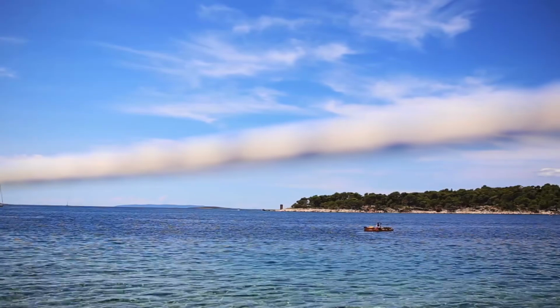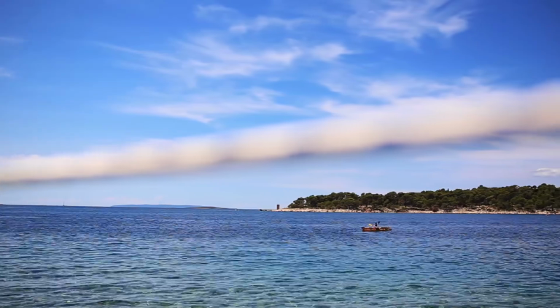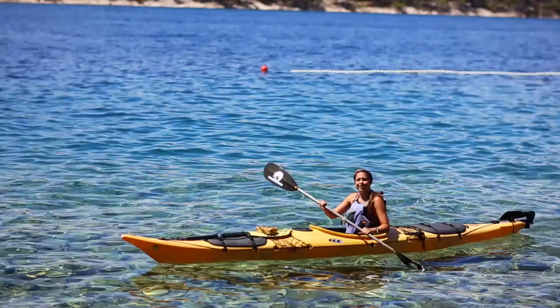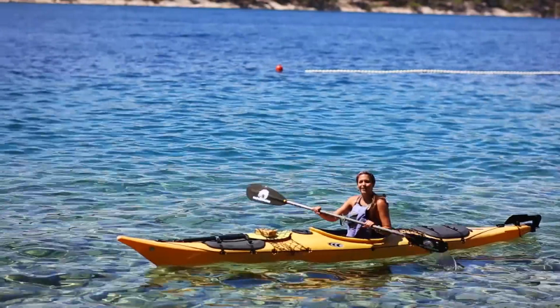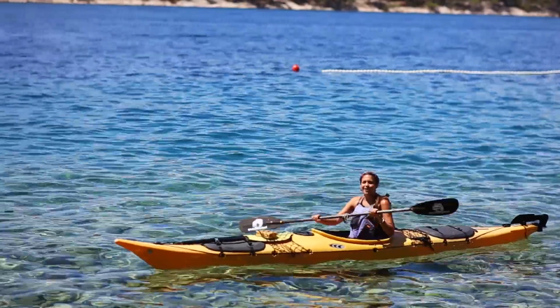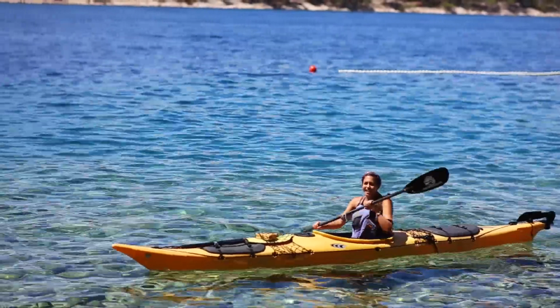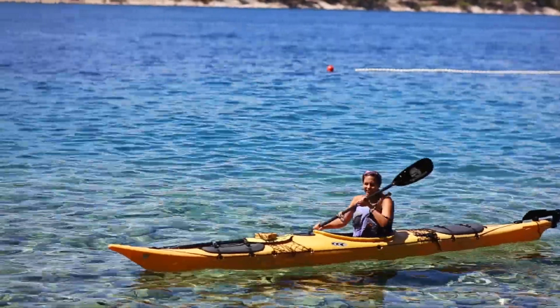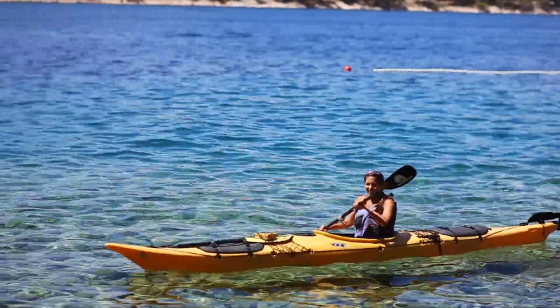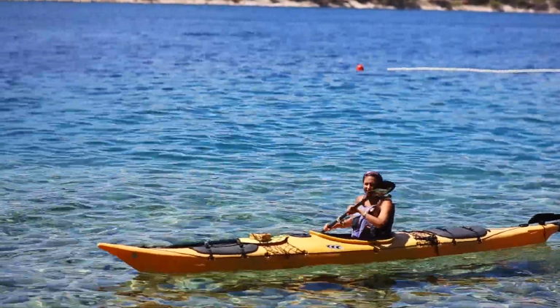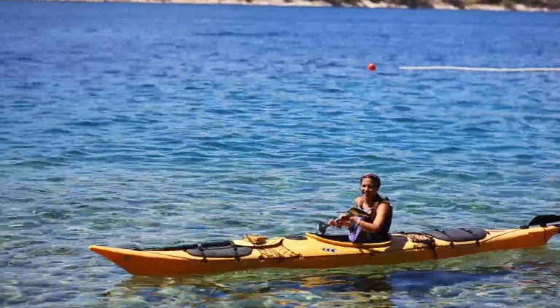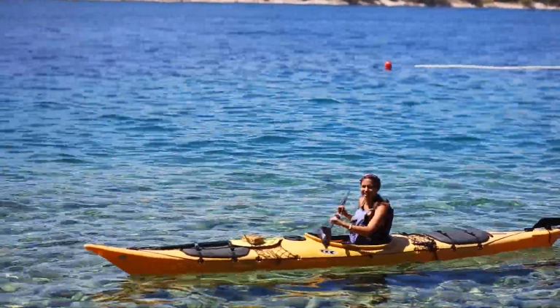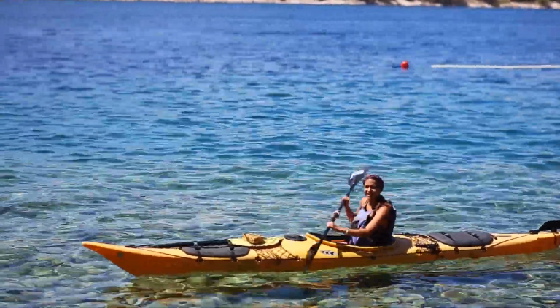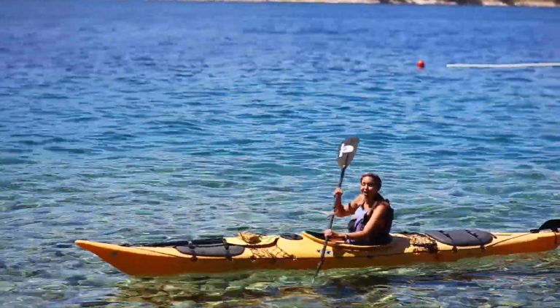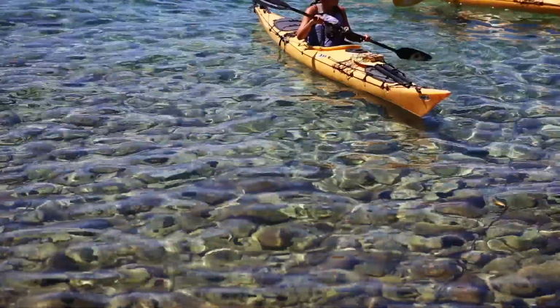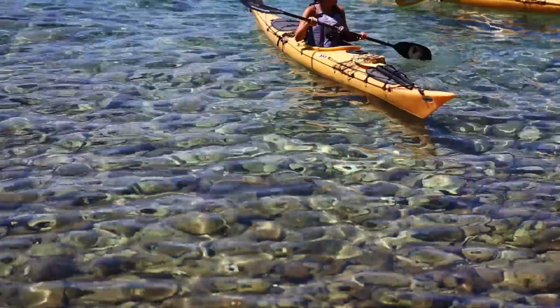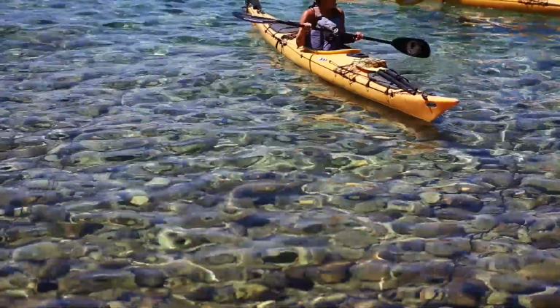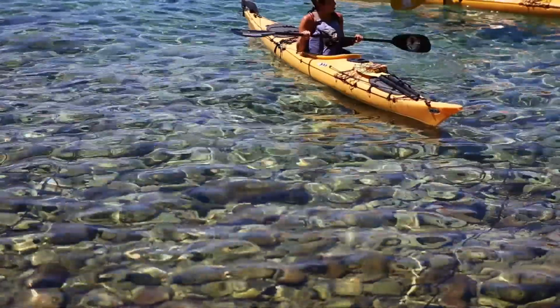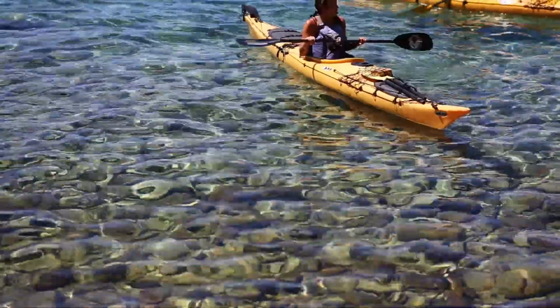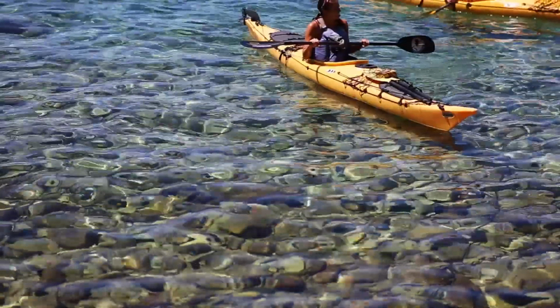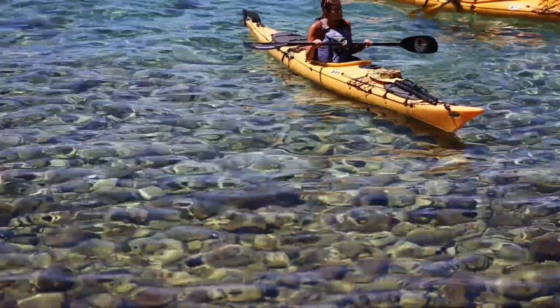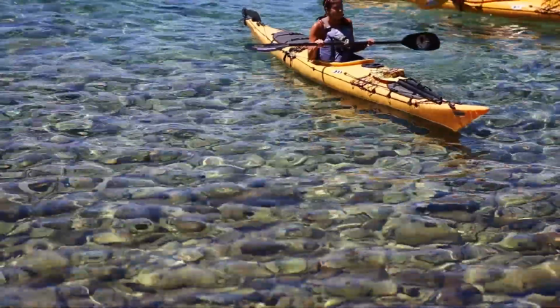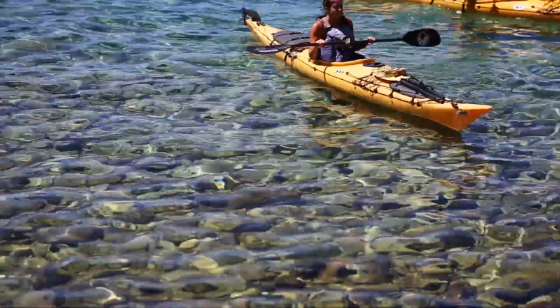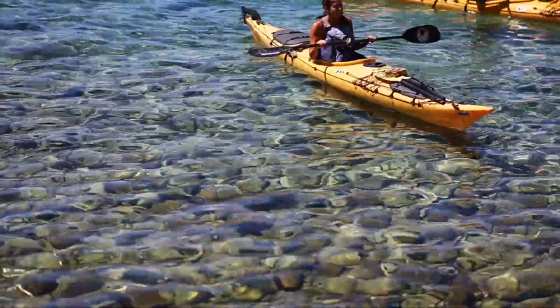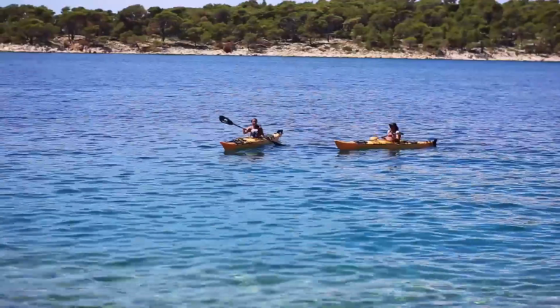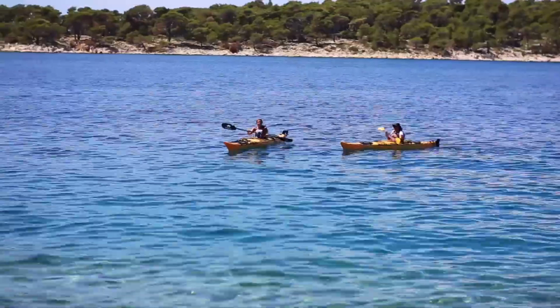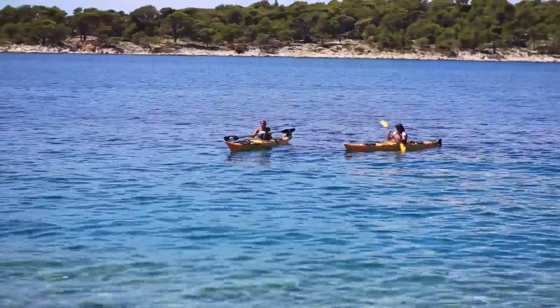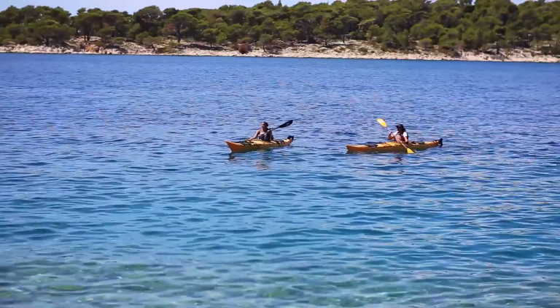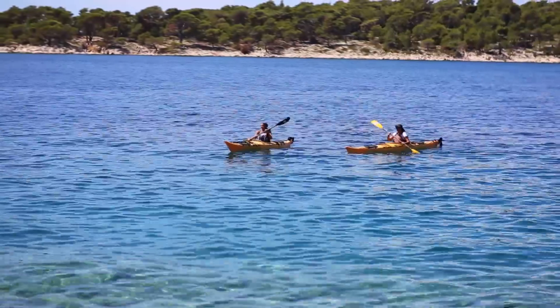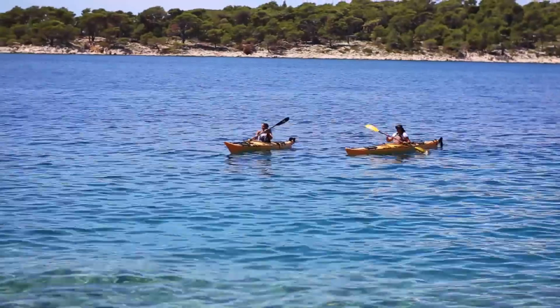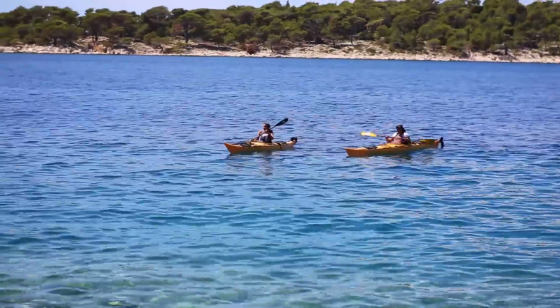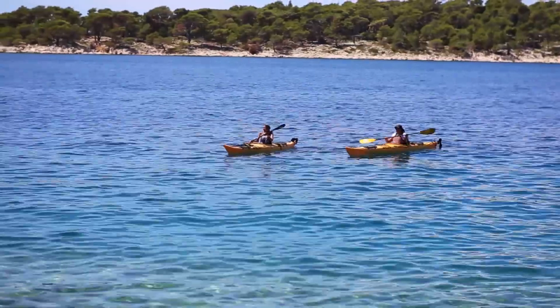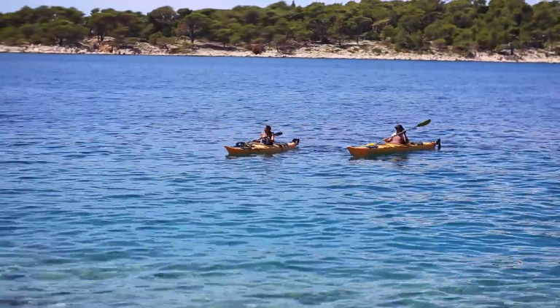If you're looking for an active holiday on the island of Rab, kayaking is the best way to keep cool while seeing how clean the Adriatic is.